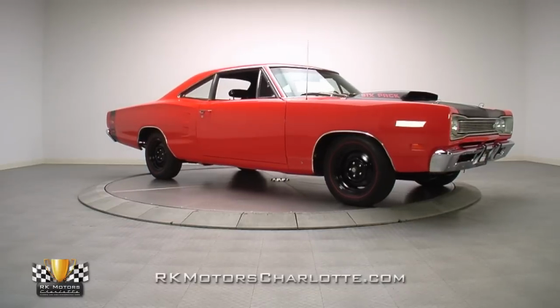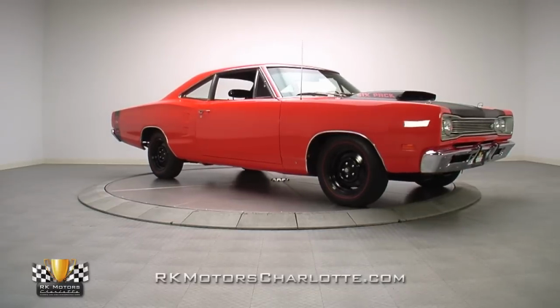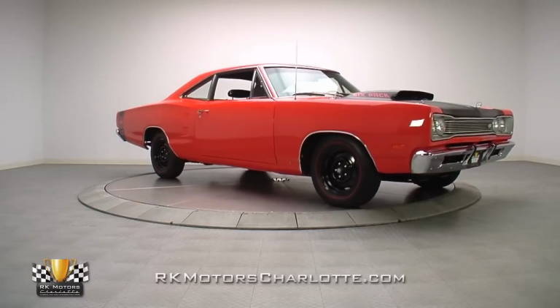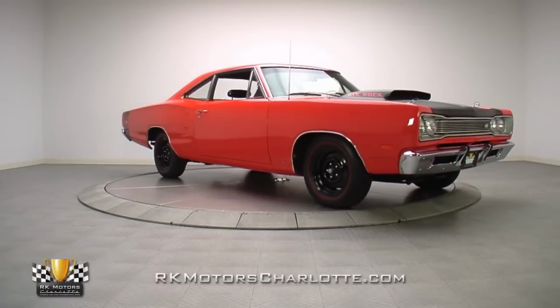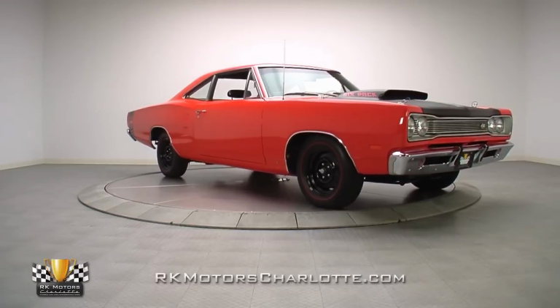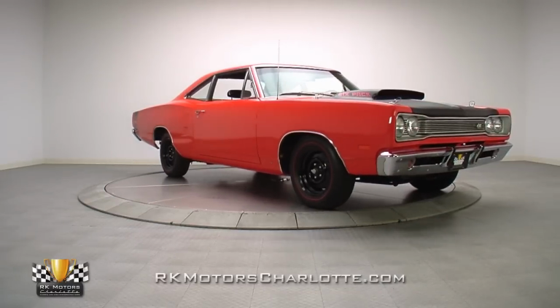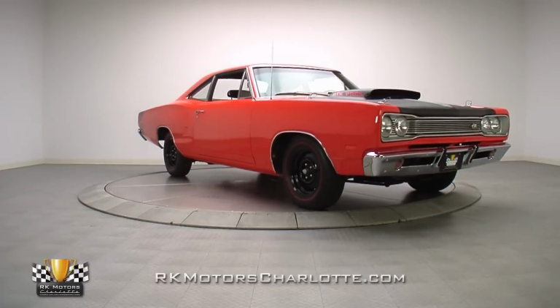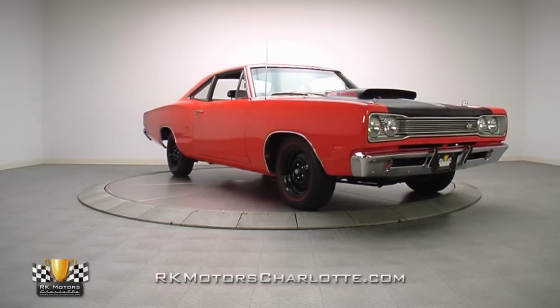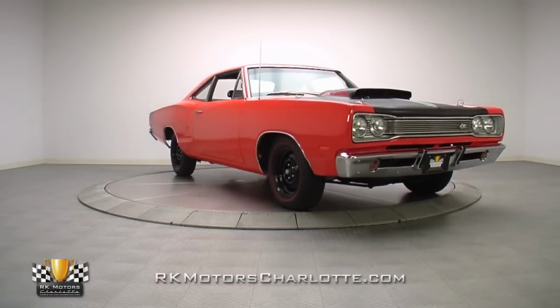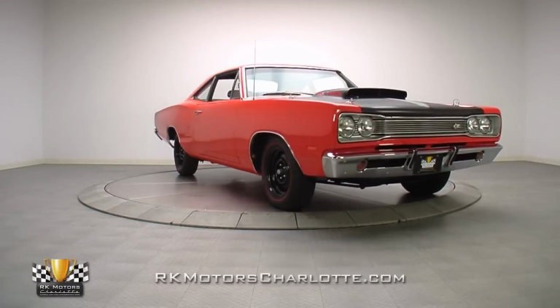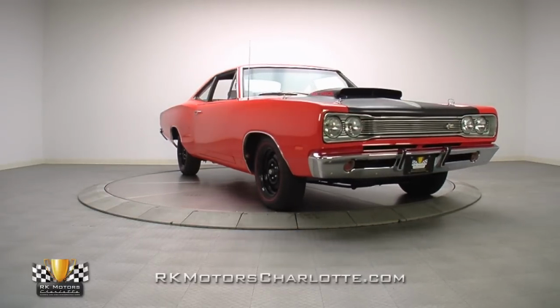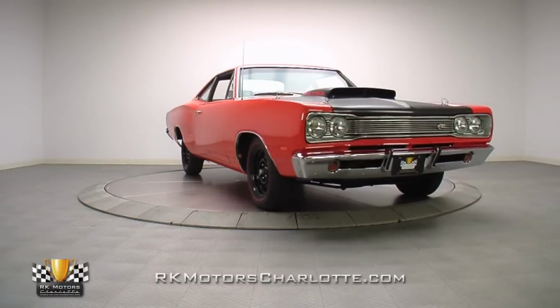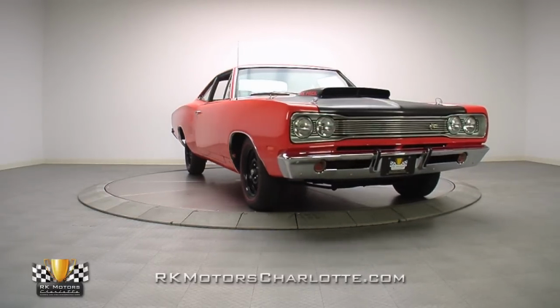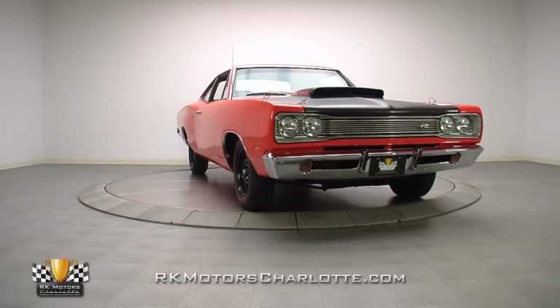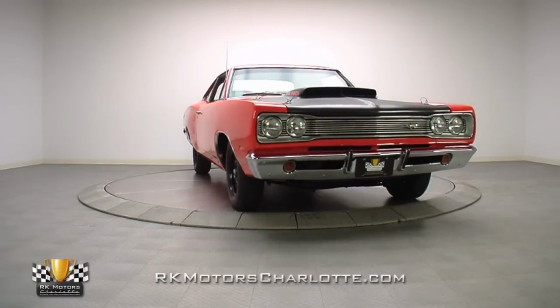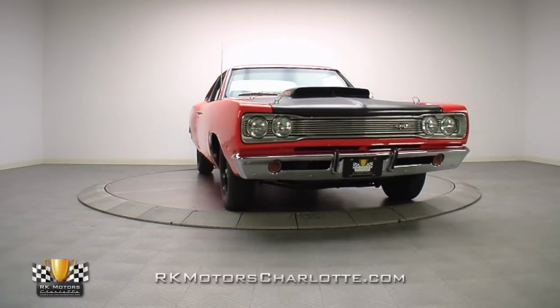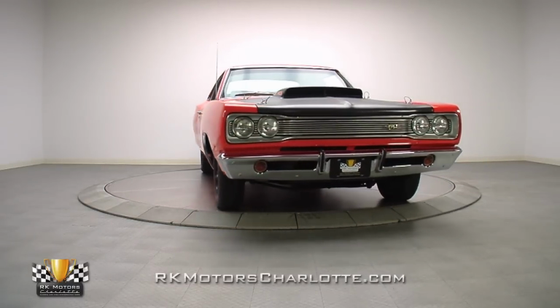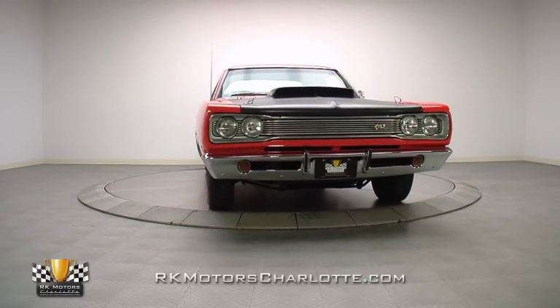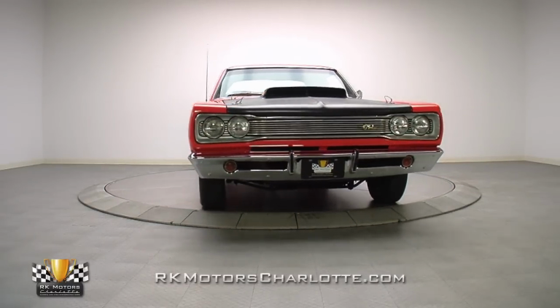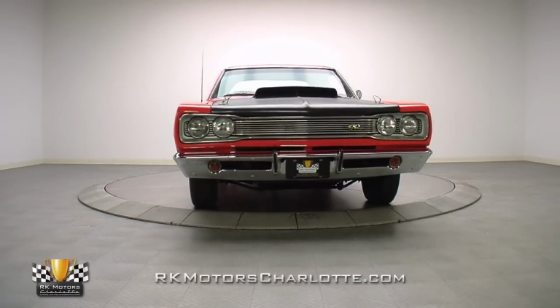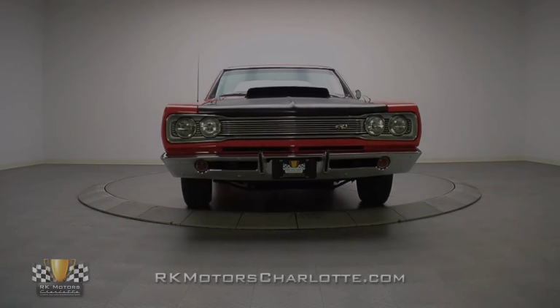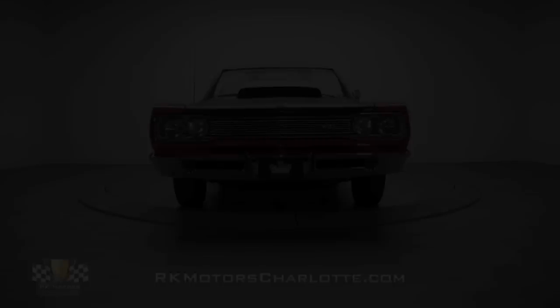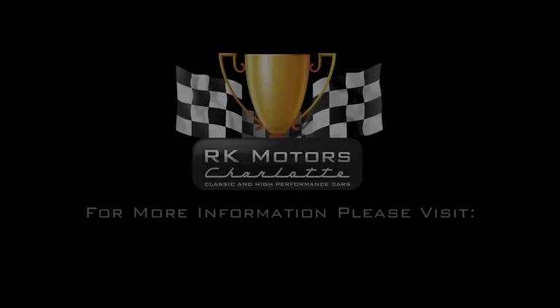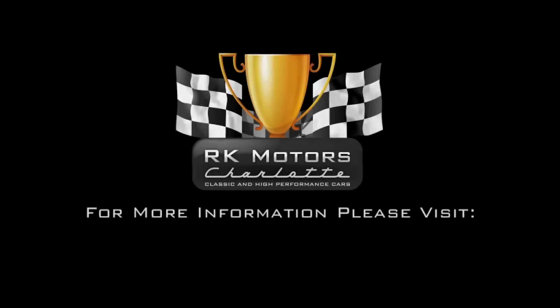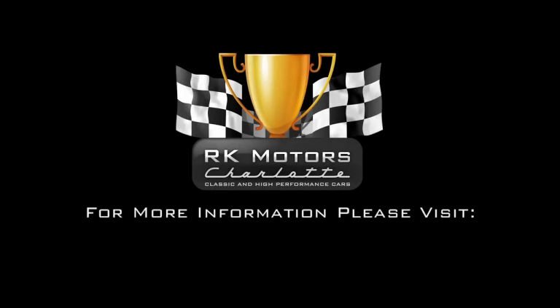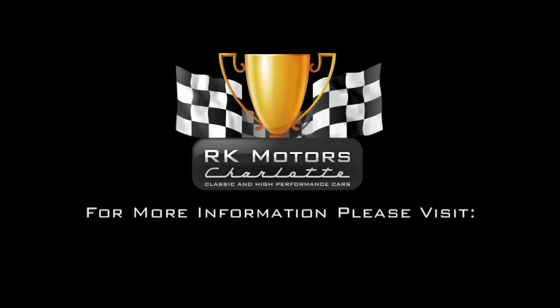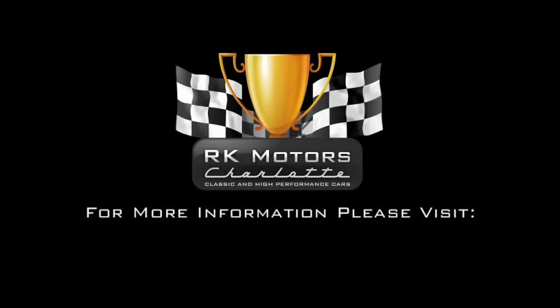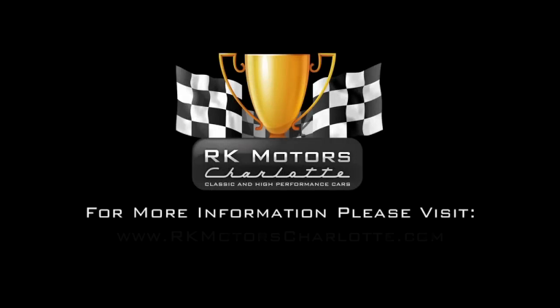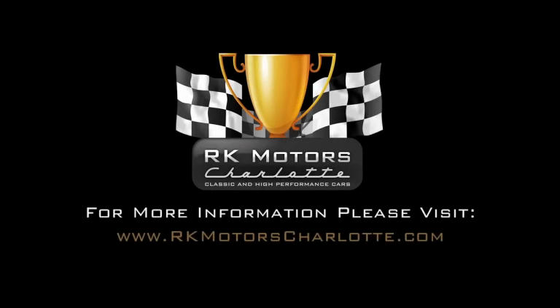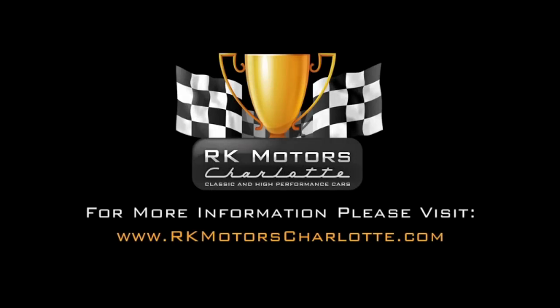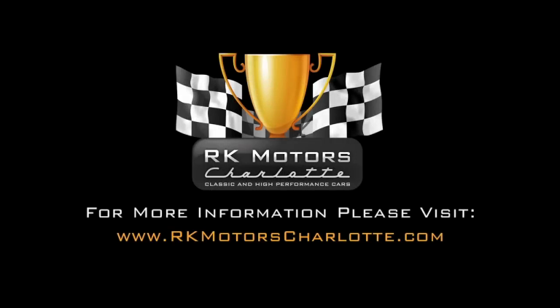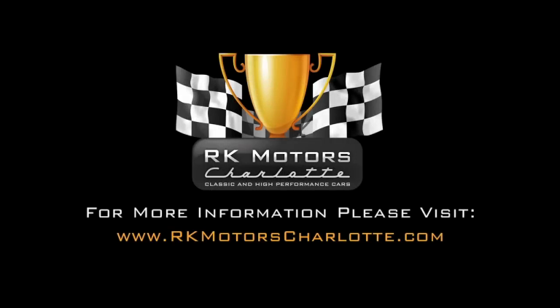For more information on this investment-grade Mopar, call, click, or visit RKMotorsCharlotte.com.